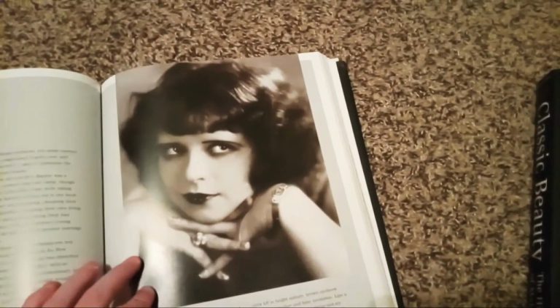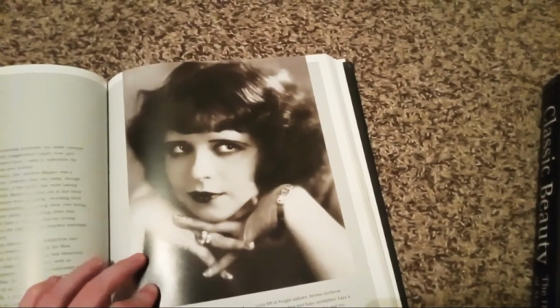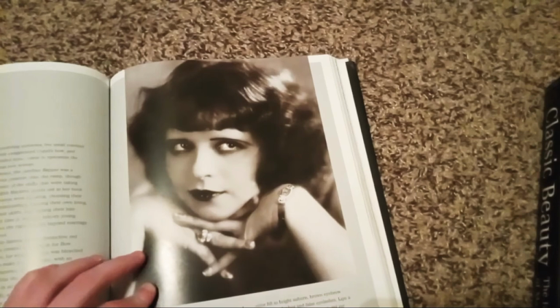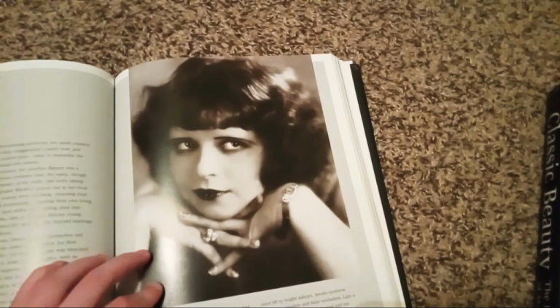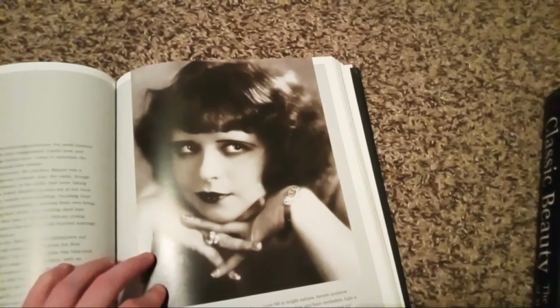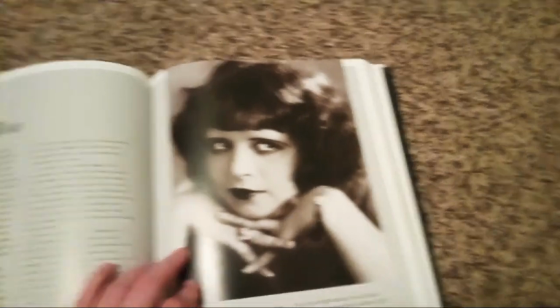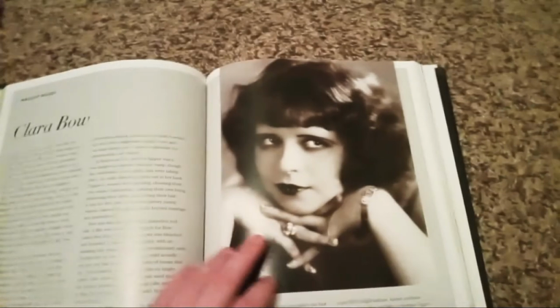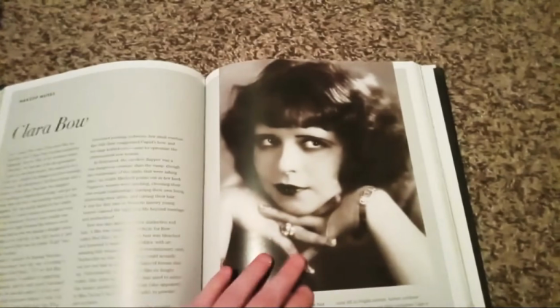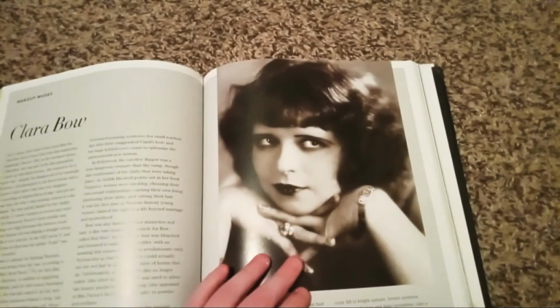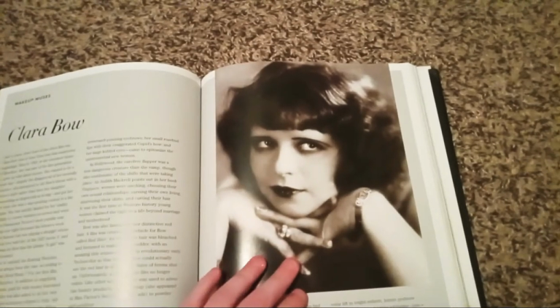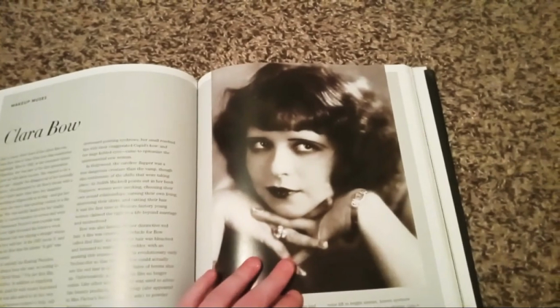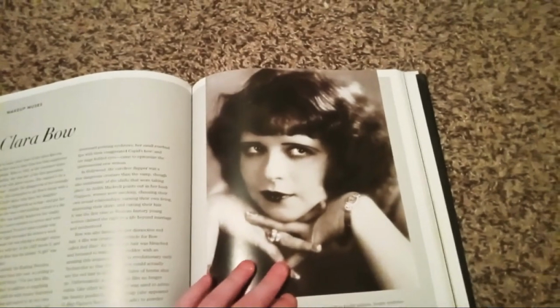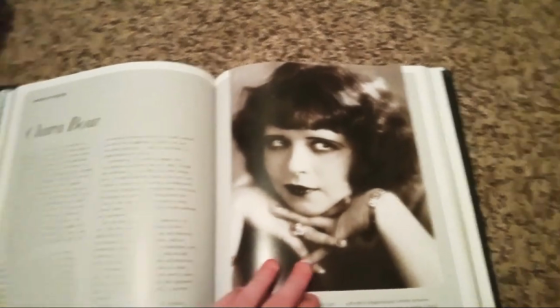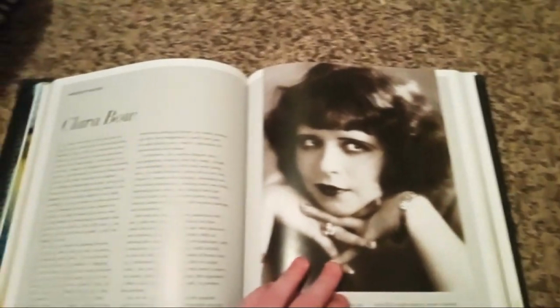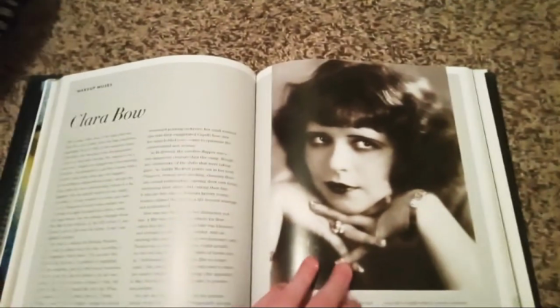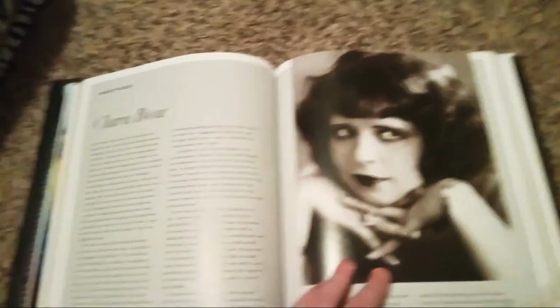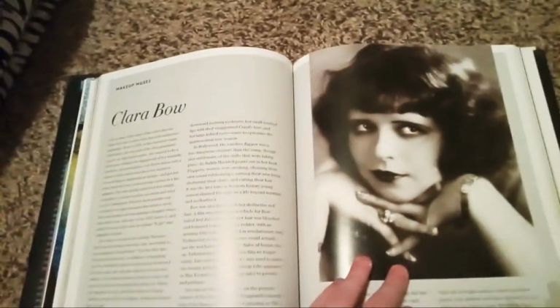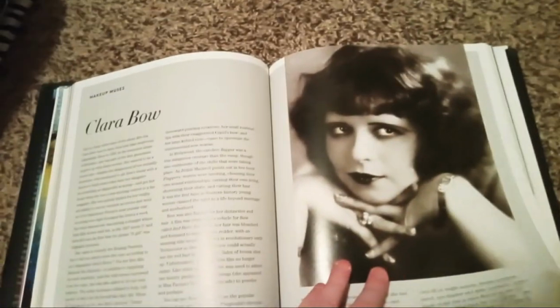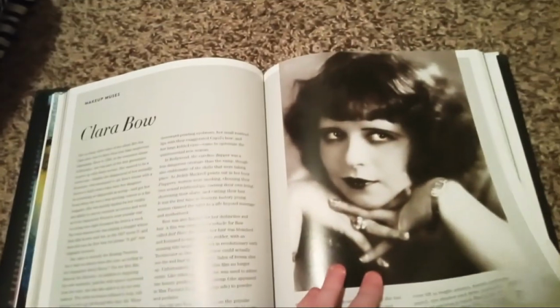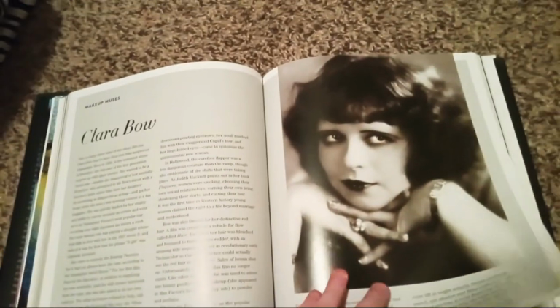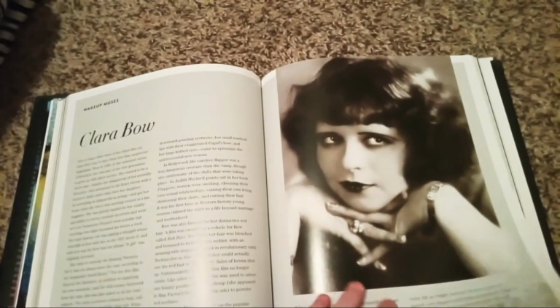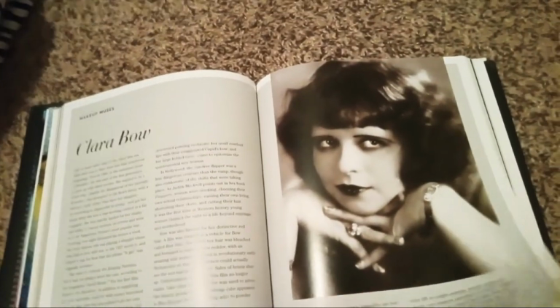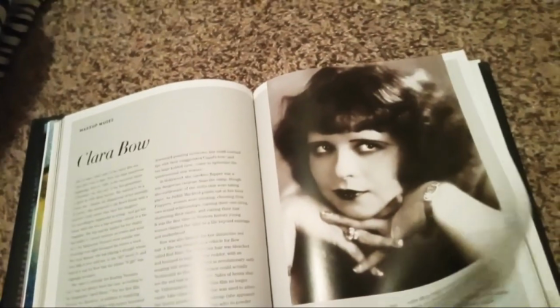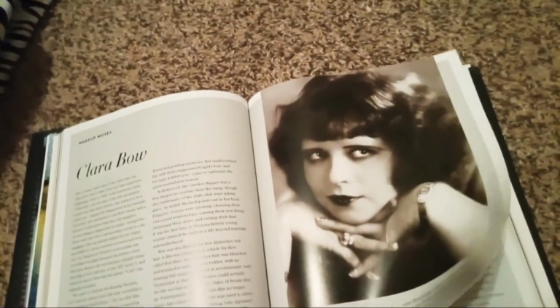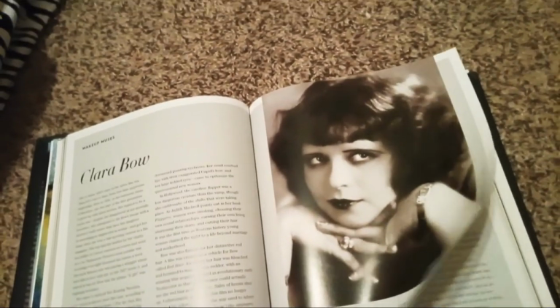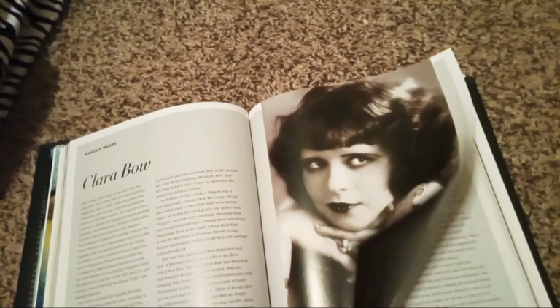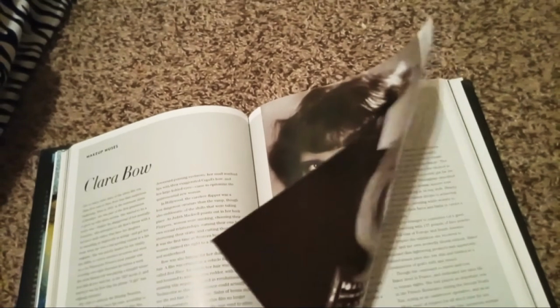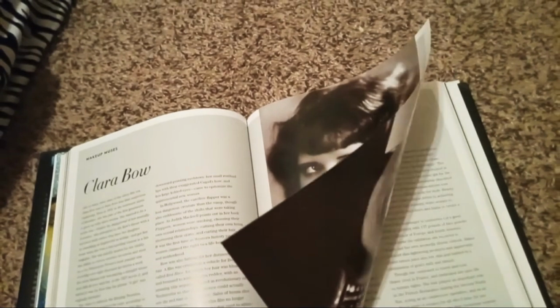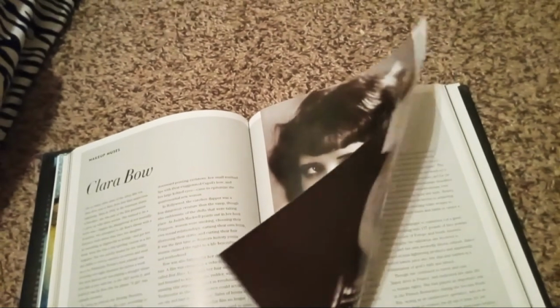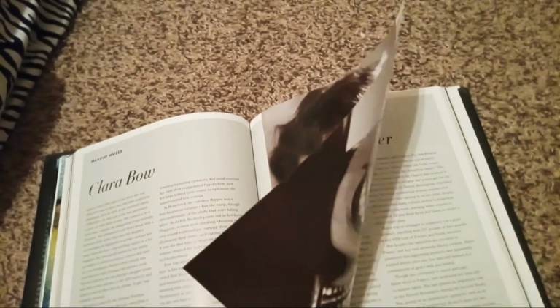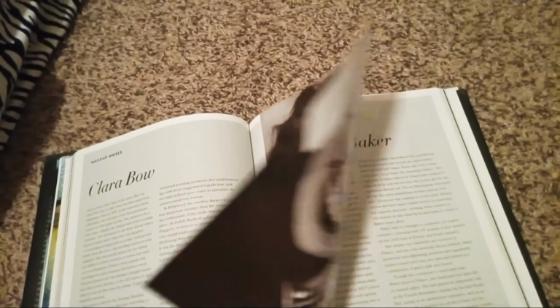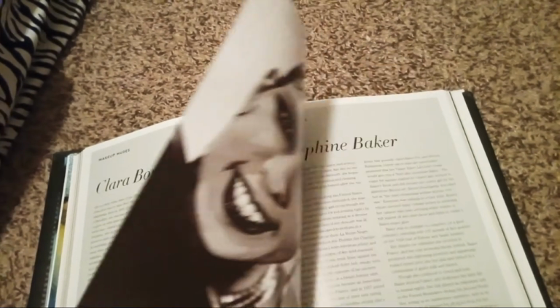So yeah, she was one of the most famous style and film stars of the 1920s and '30s era.